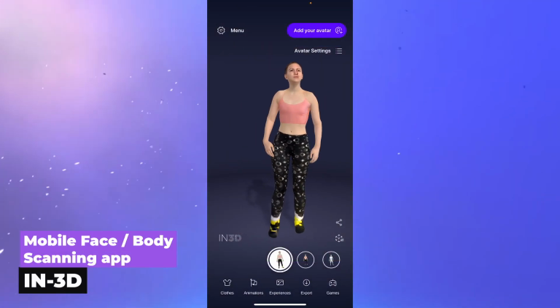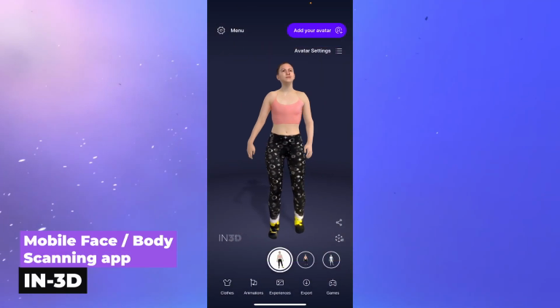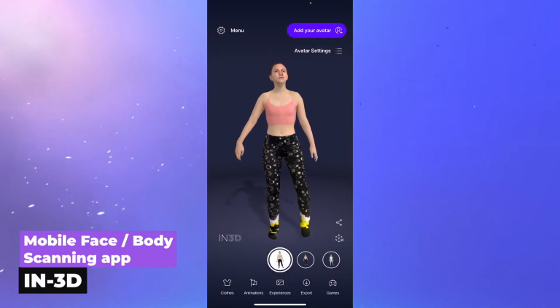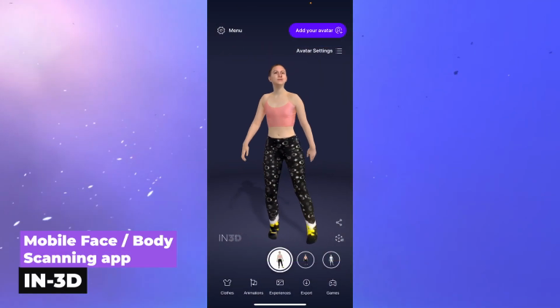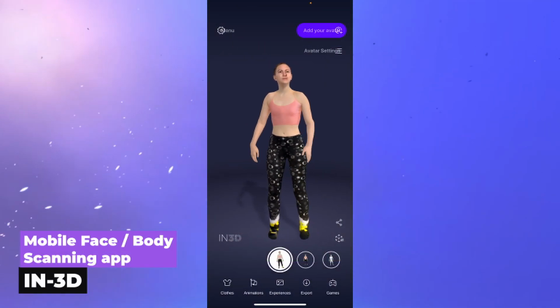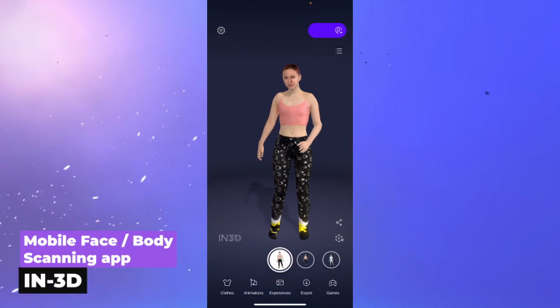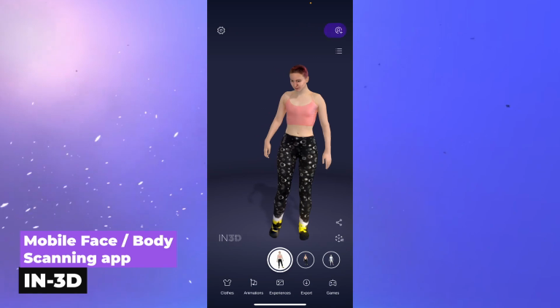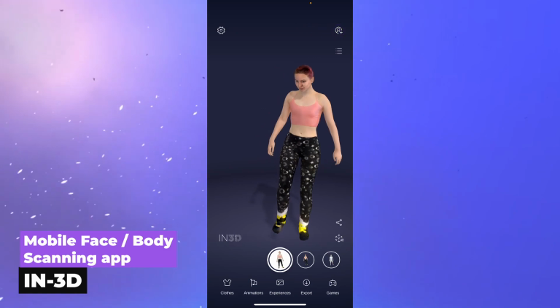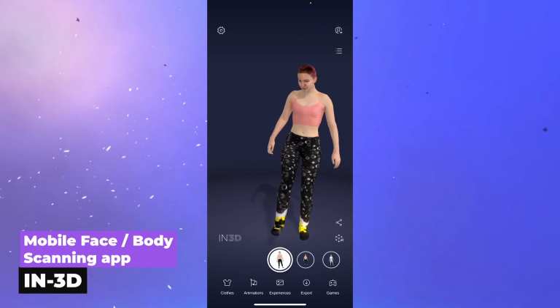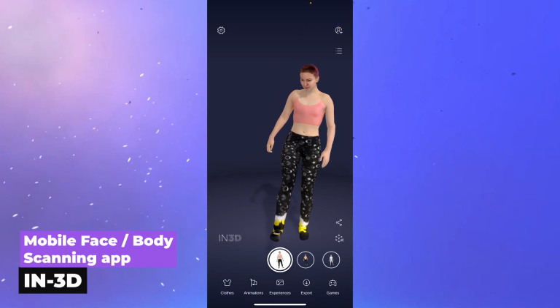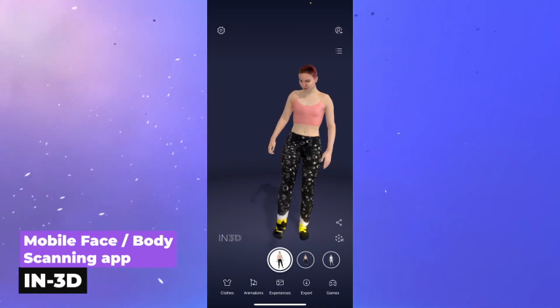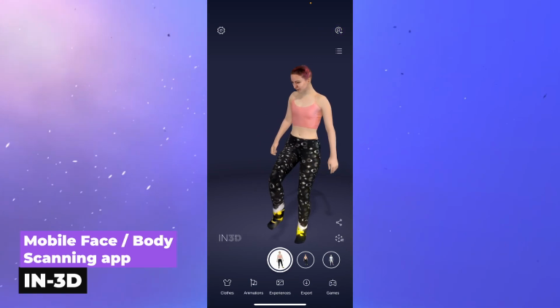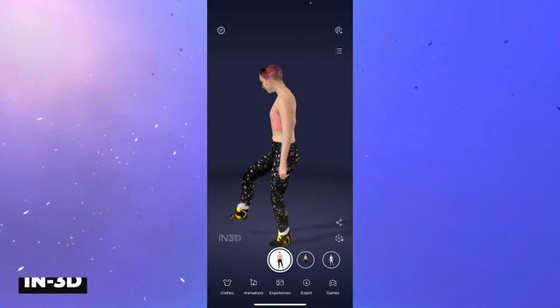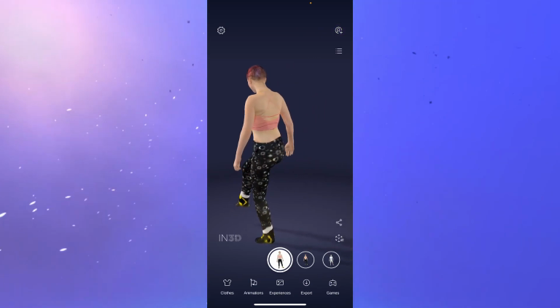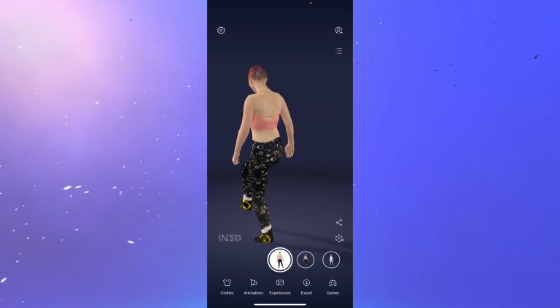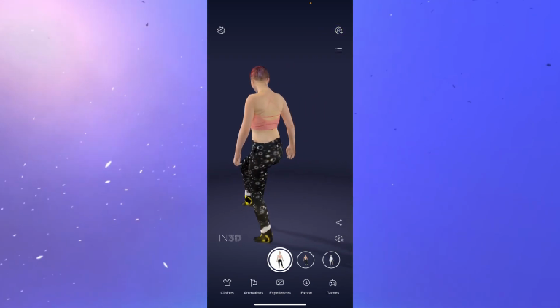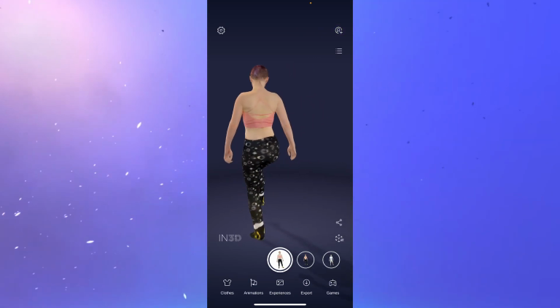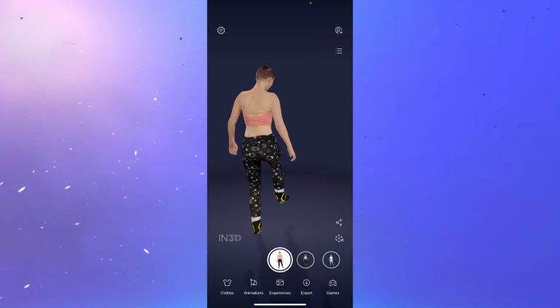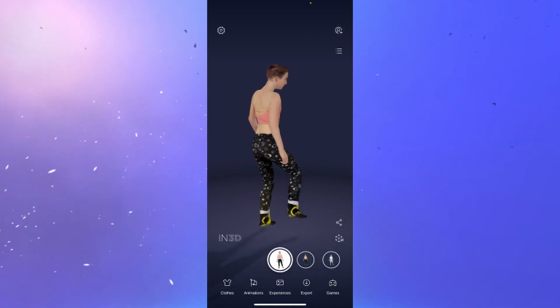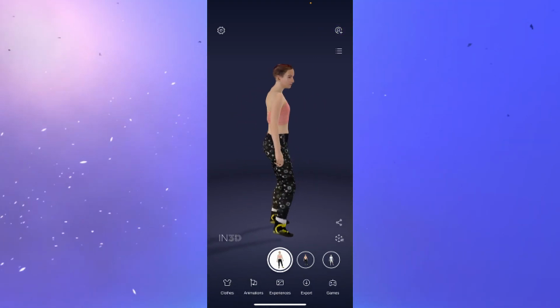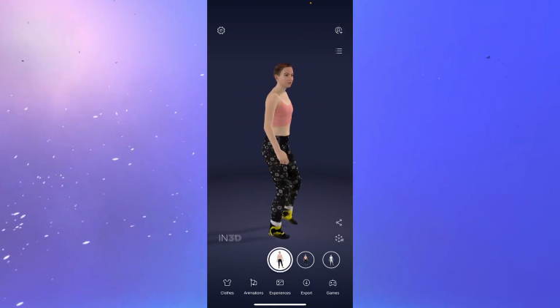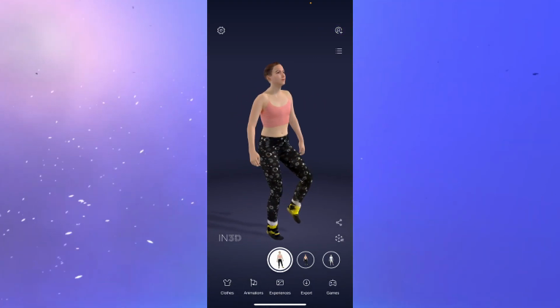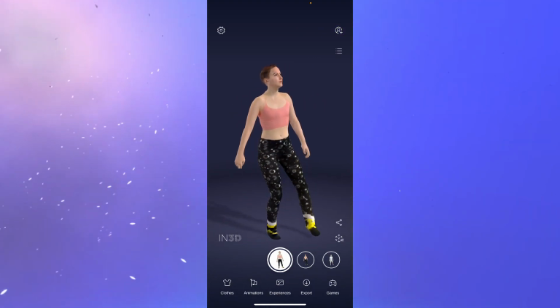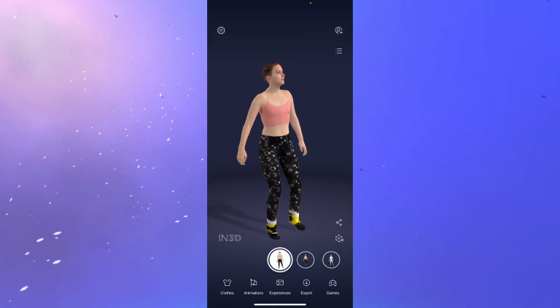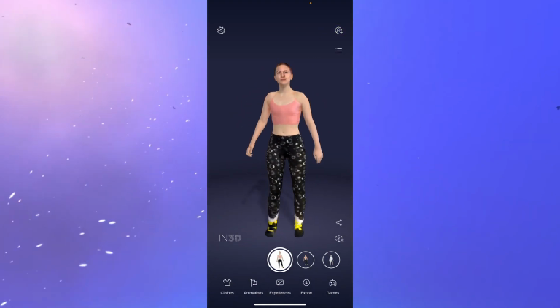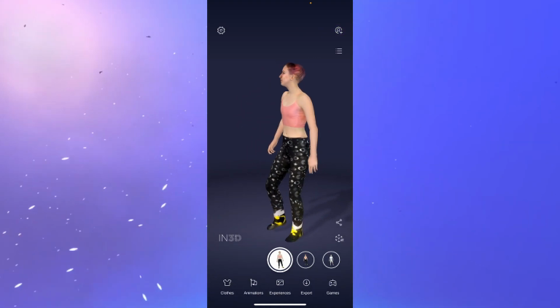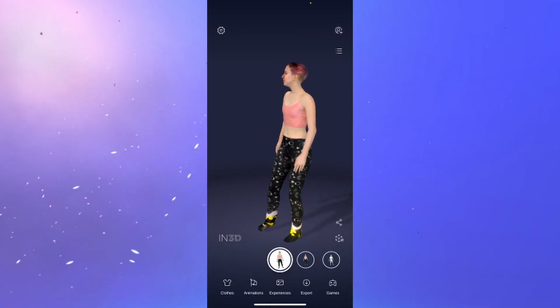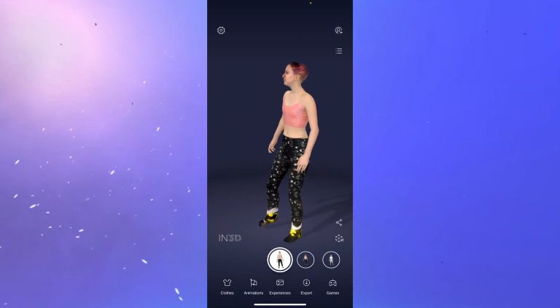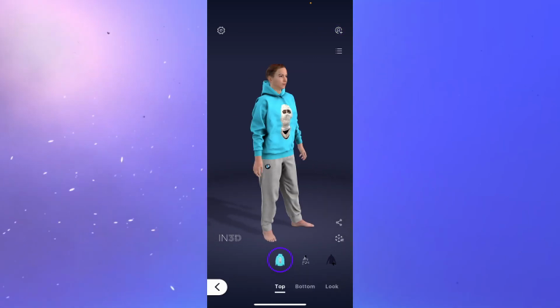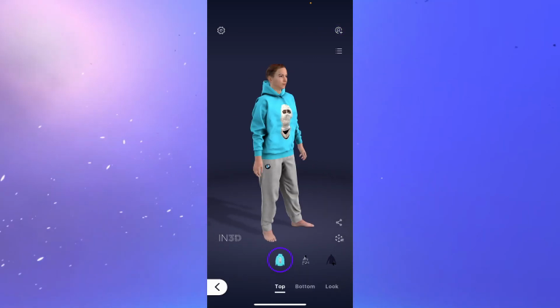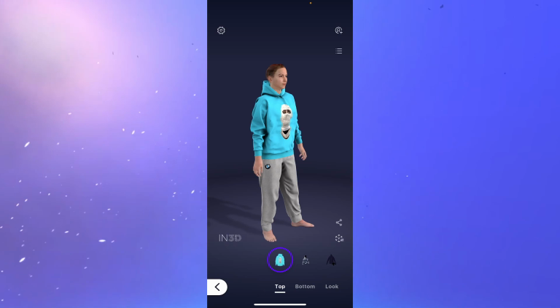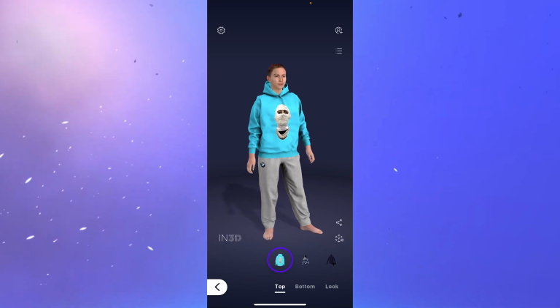Here's what the app looks like and some examples of the animations and features you can find right within the app. There's all different kinds of clothing.